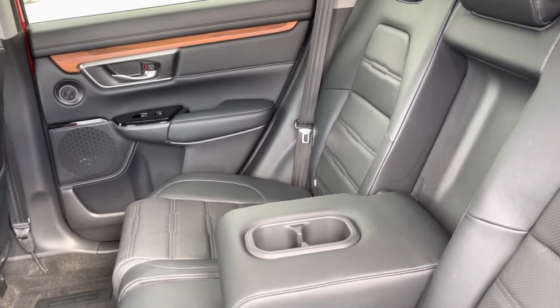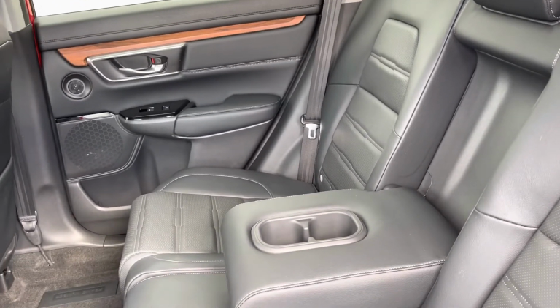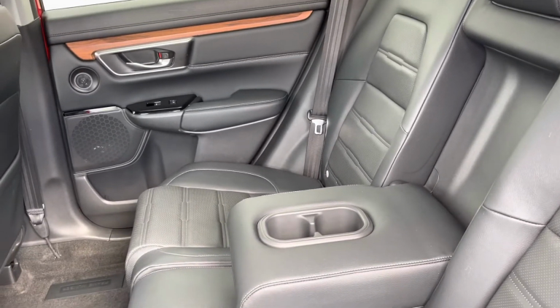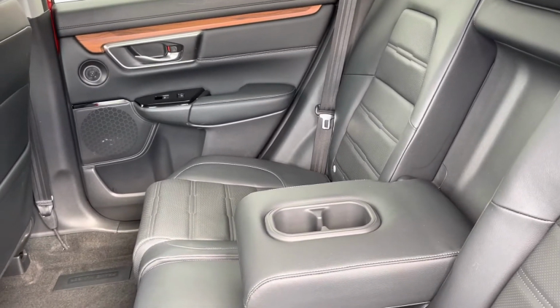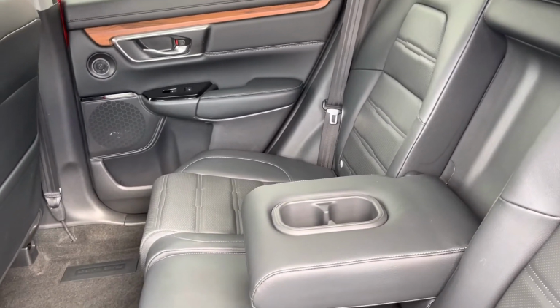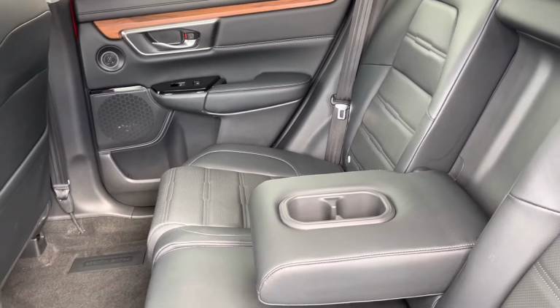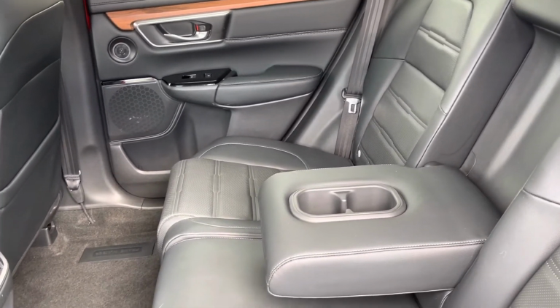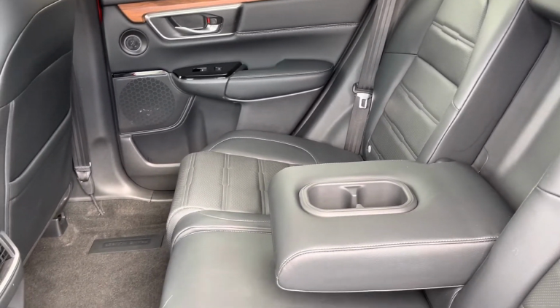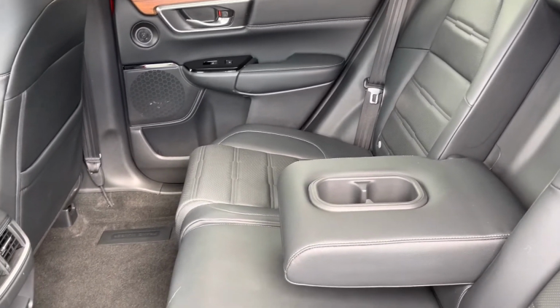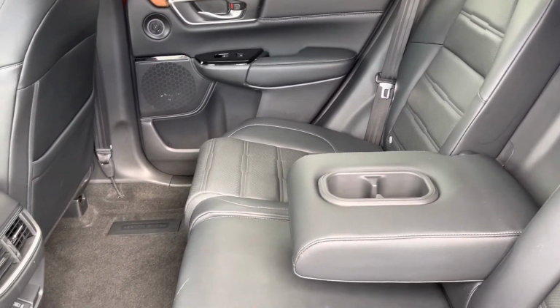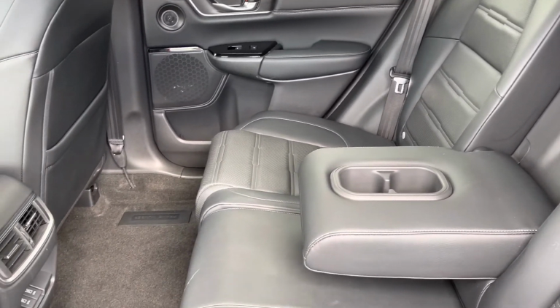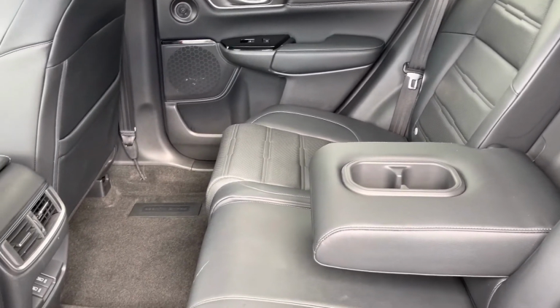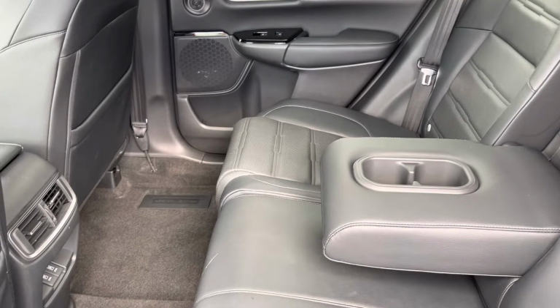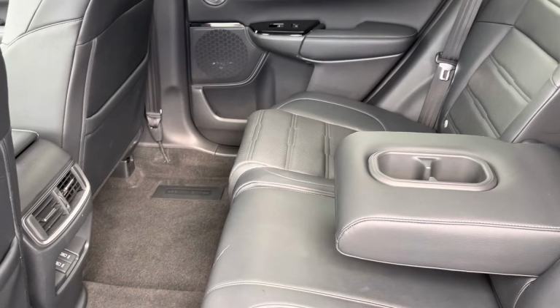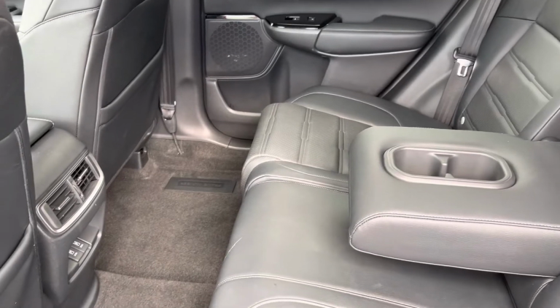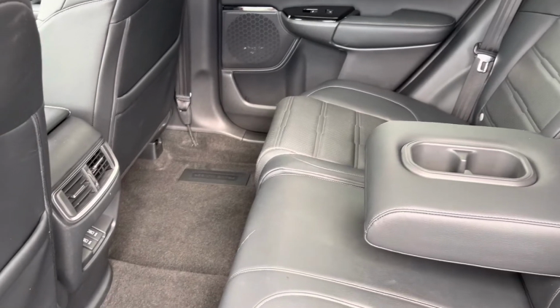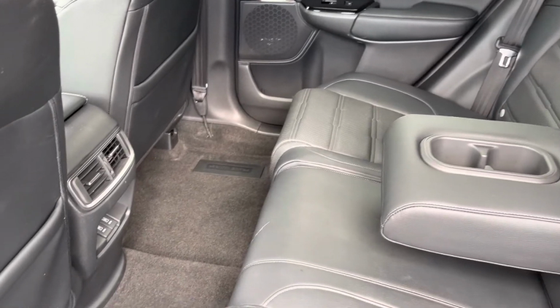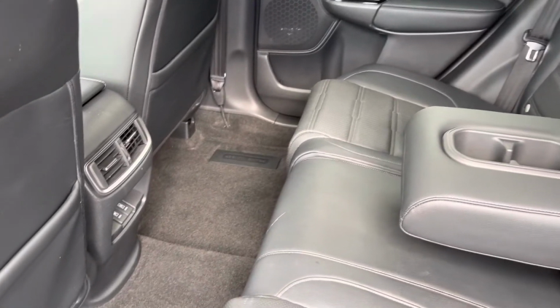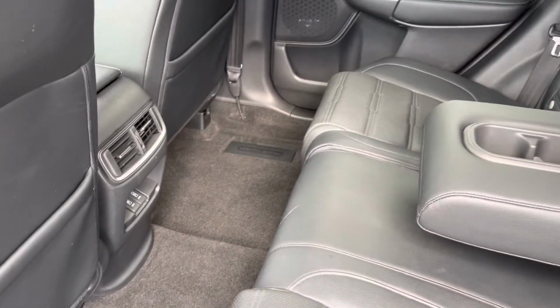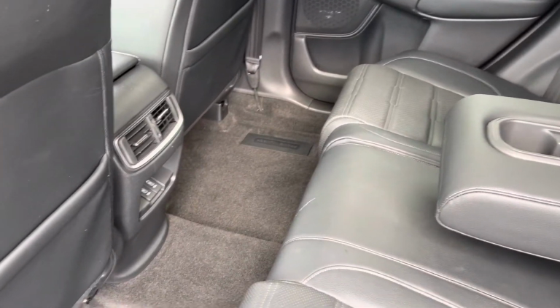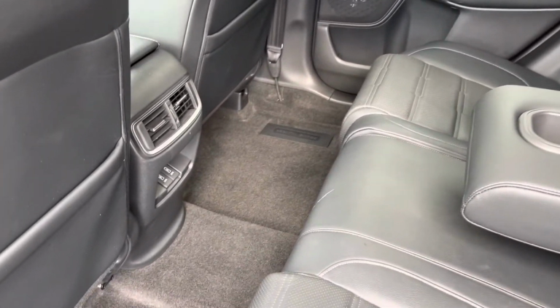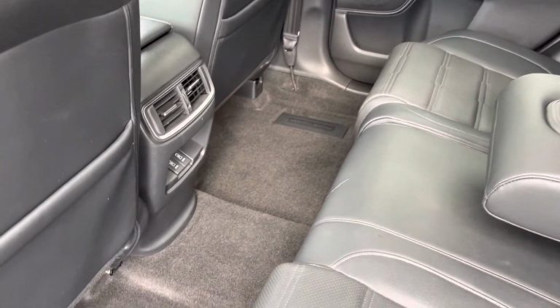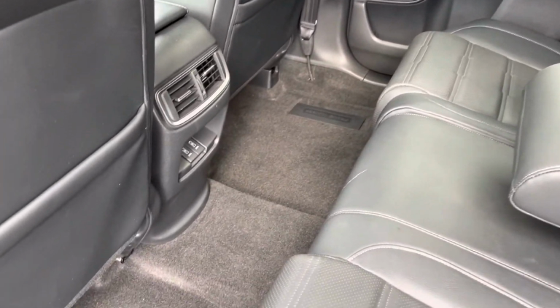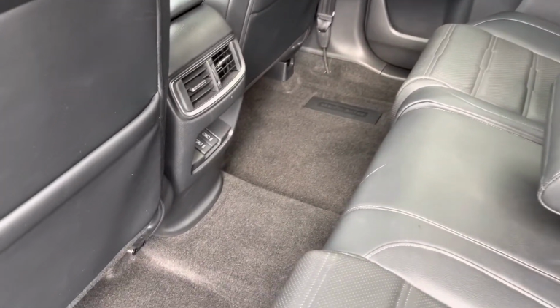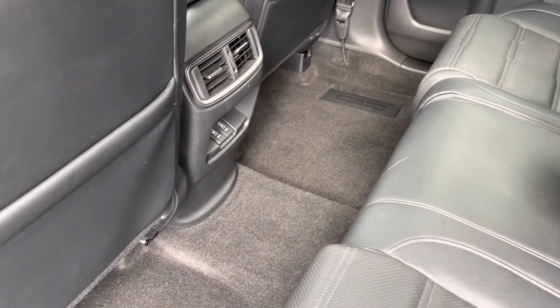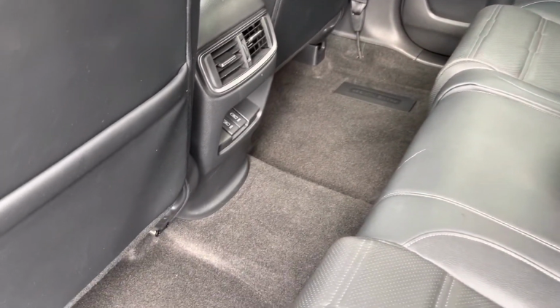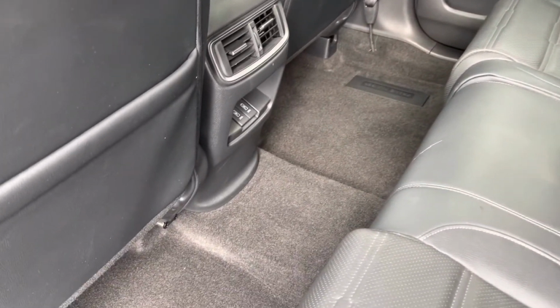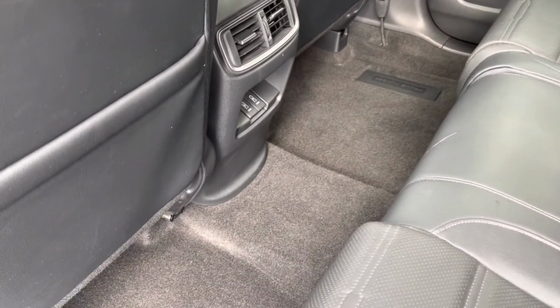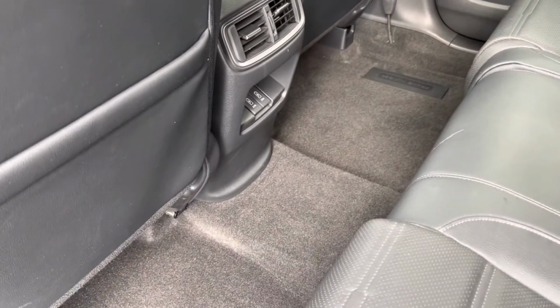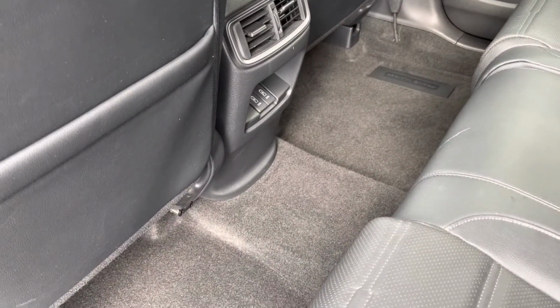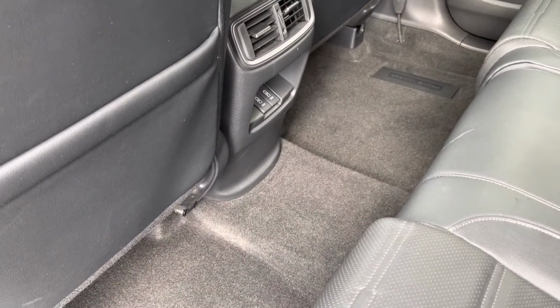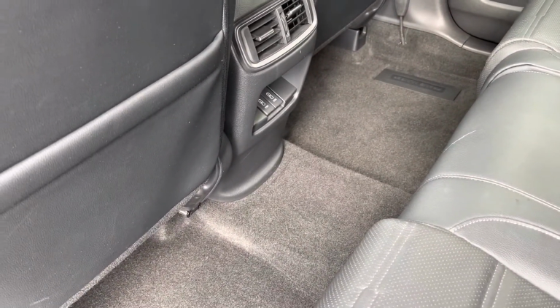You do have a handy pull-down armrest with your two cup holders, along with plenty of leg space and two USB ports below.